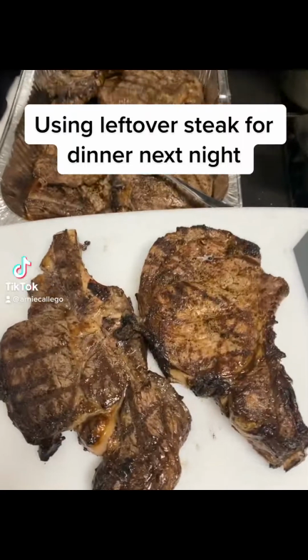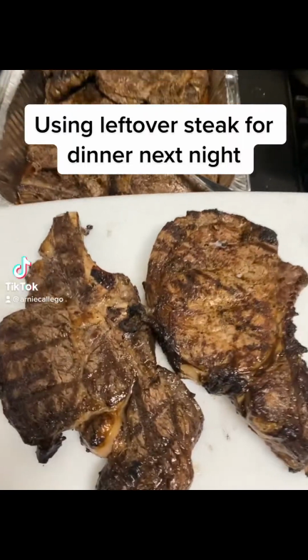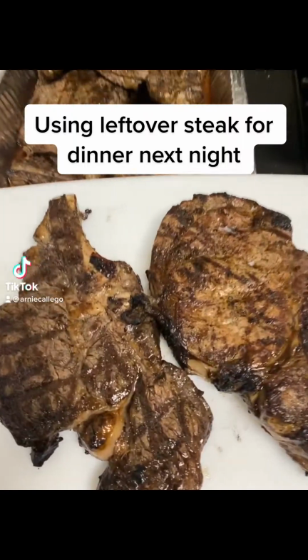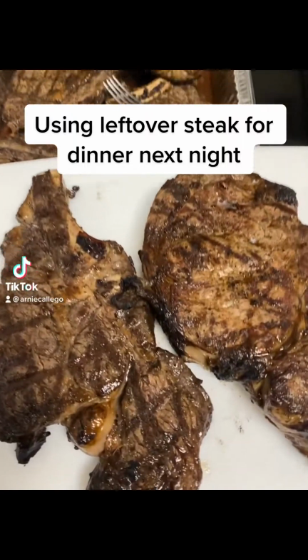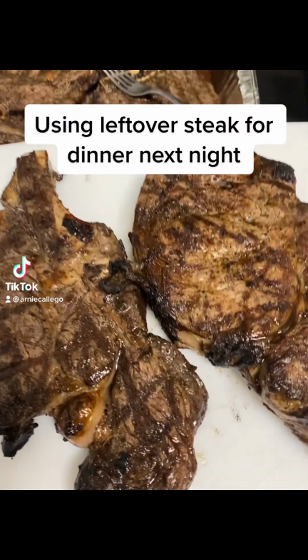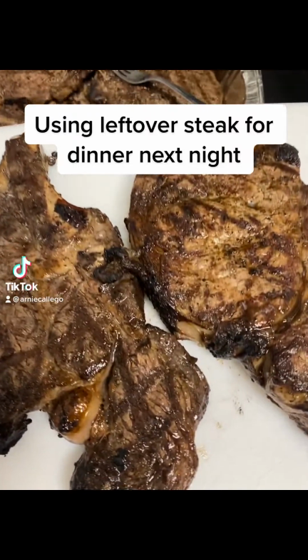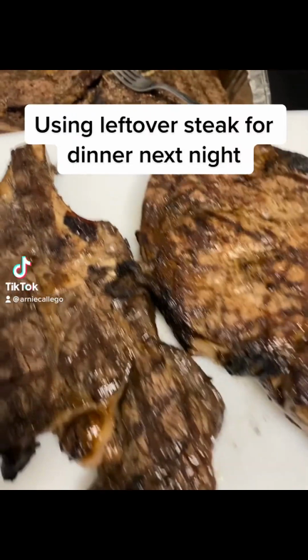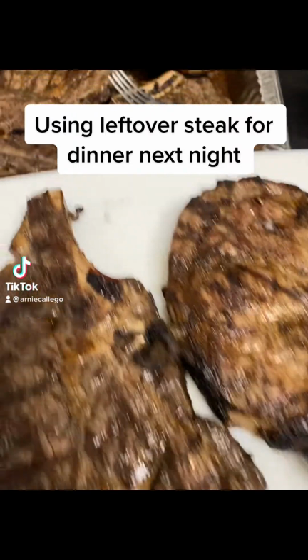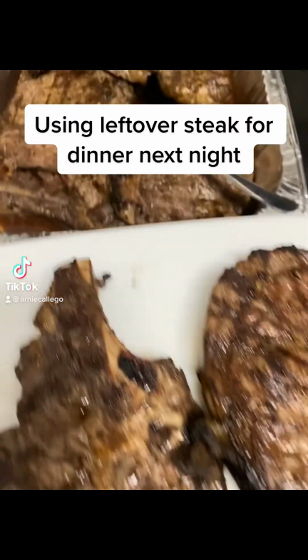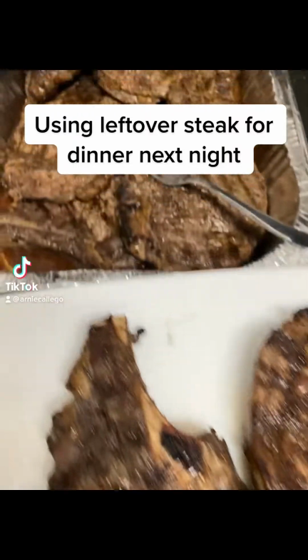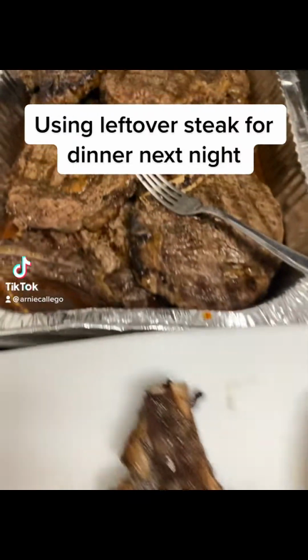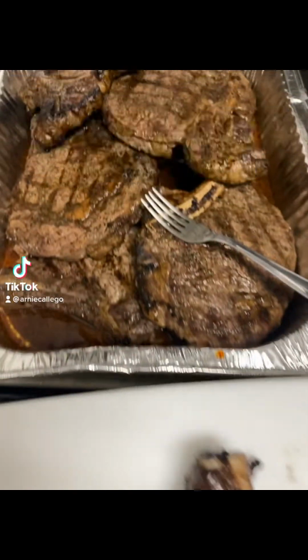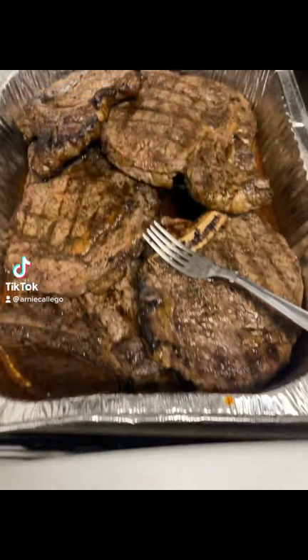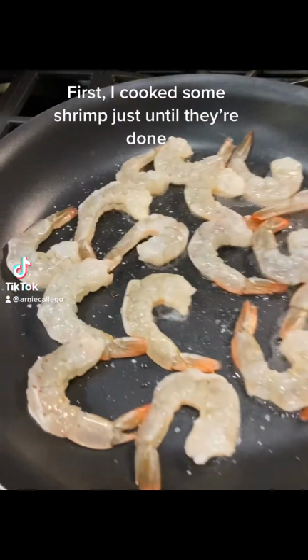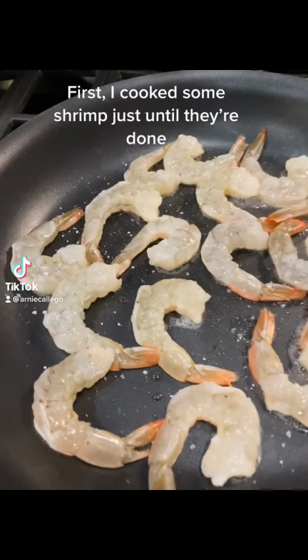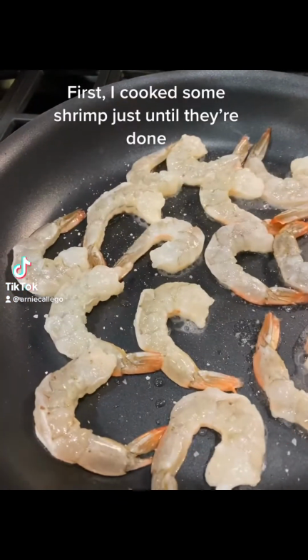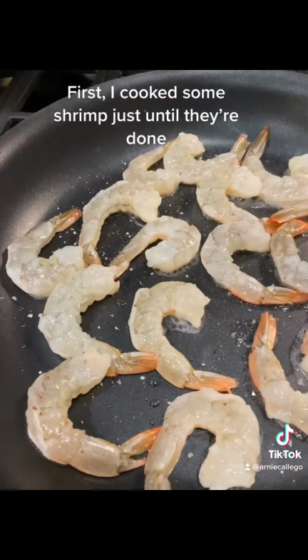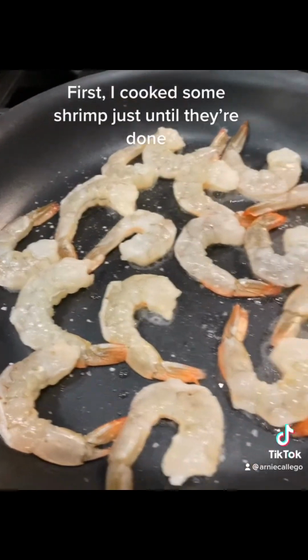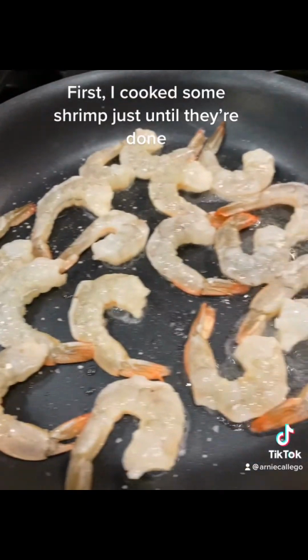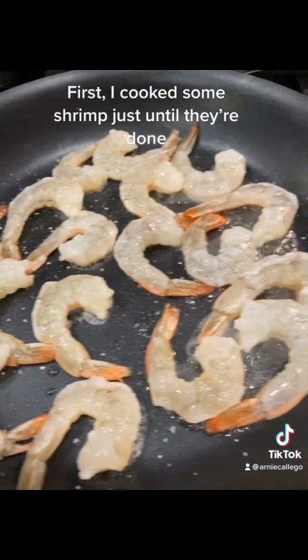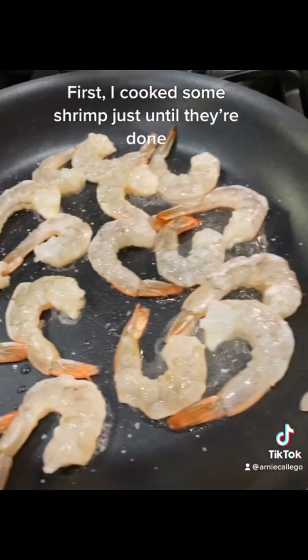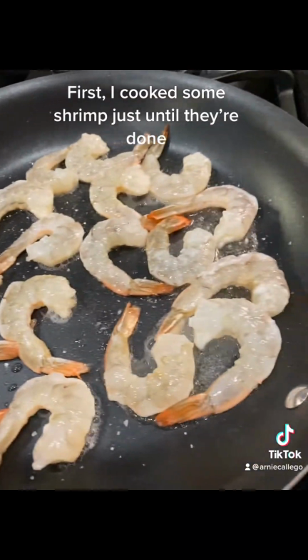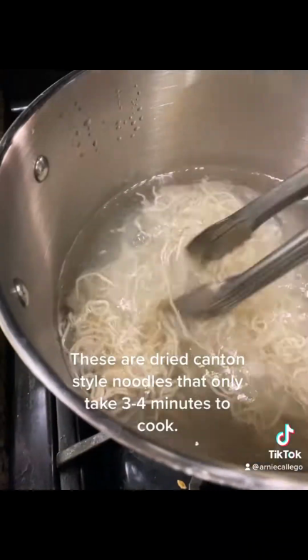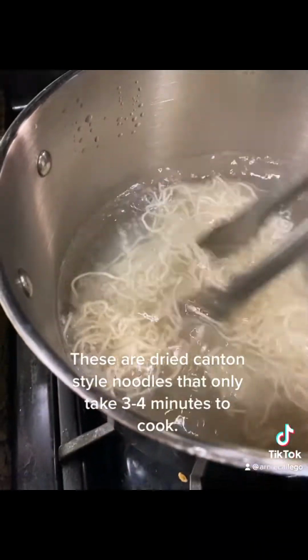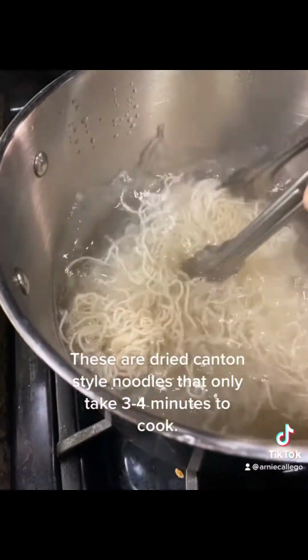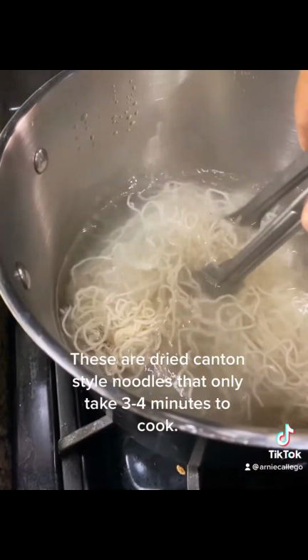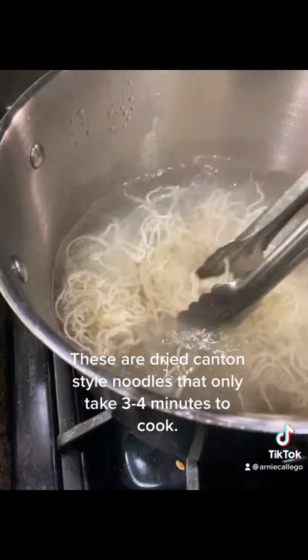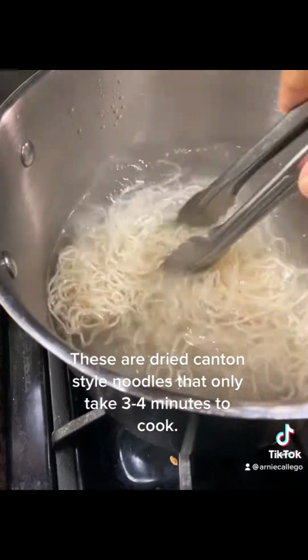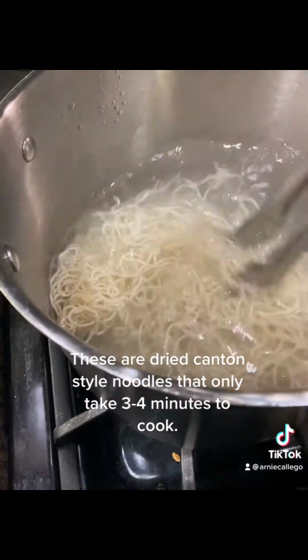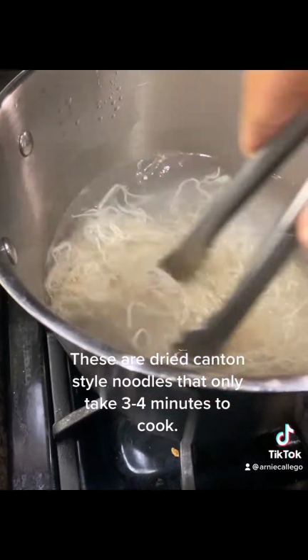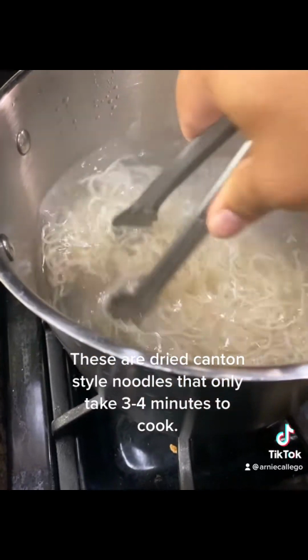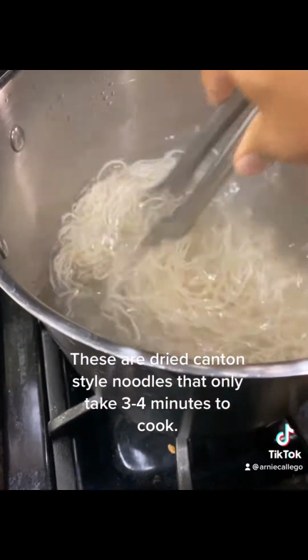Check it out. You might remember a few videos ago I made rib eye steak. So here's something I made with the leftovers.